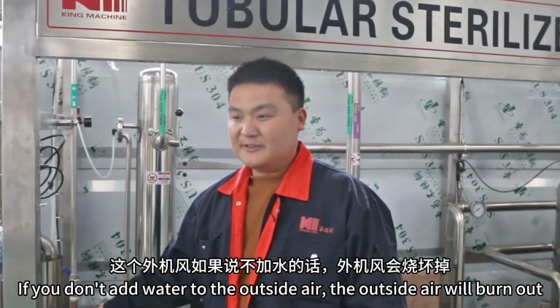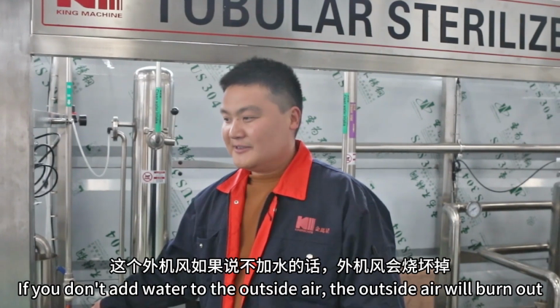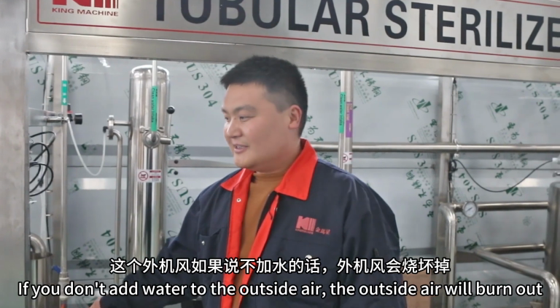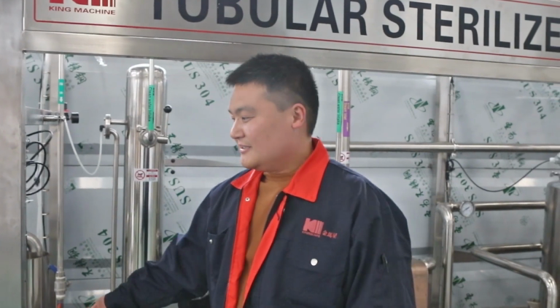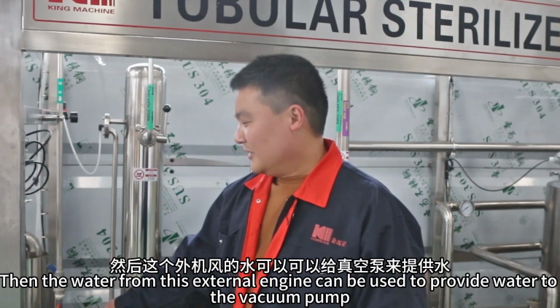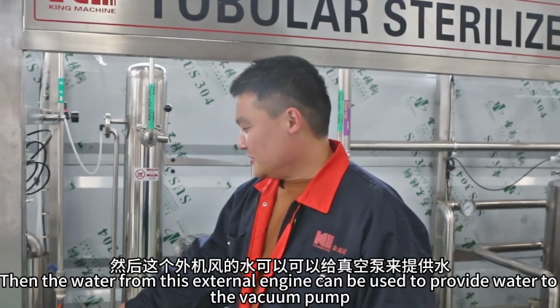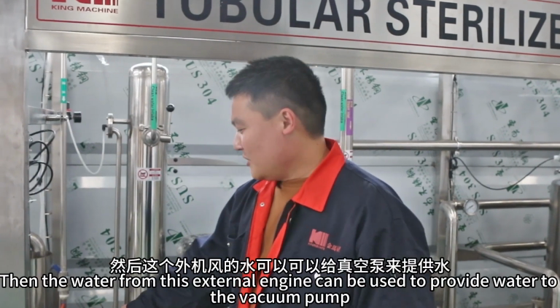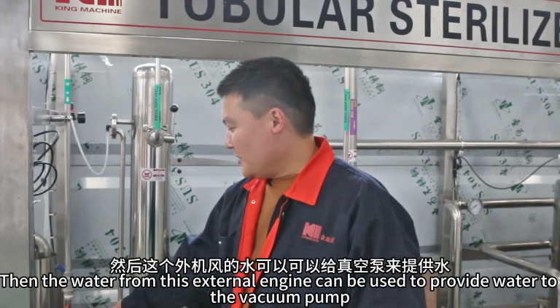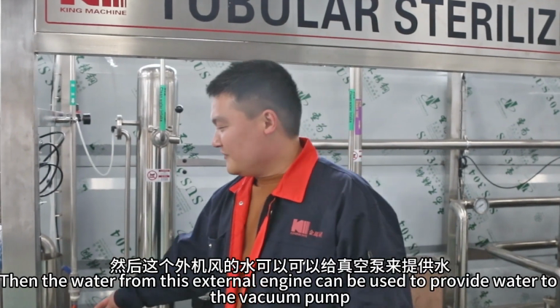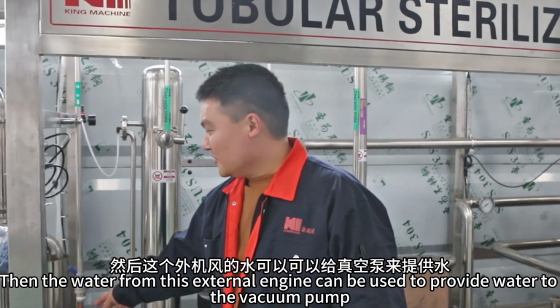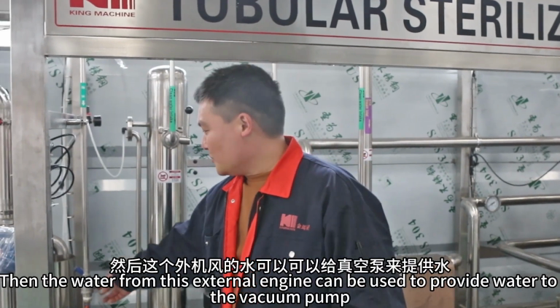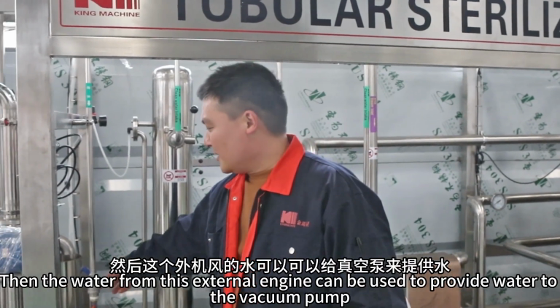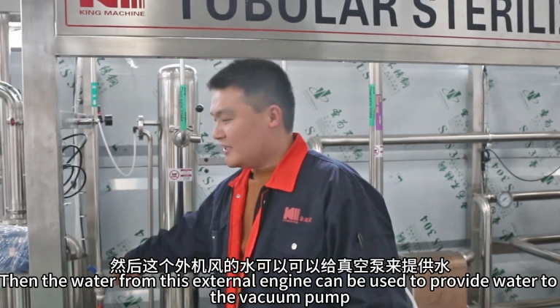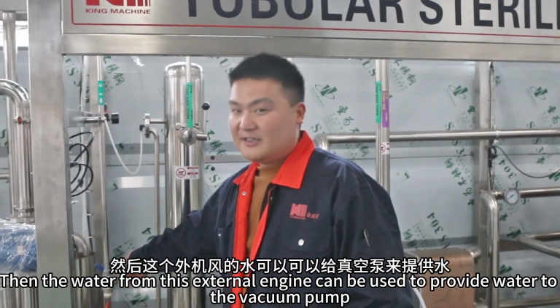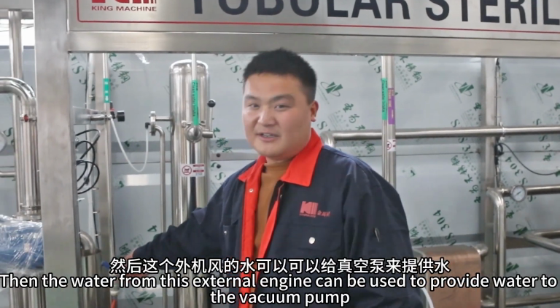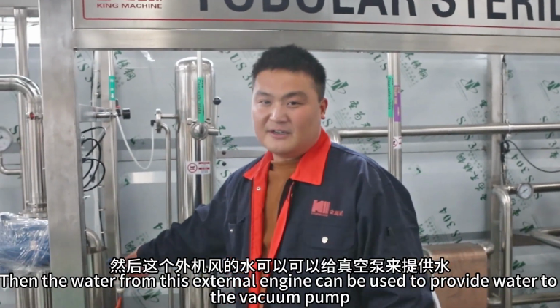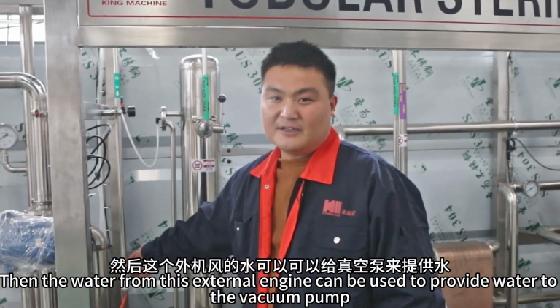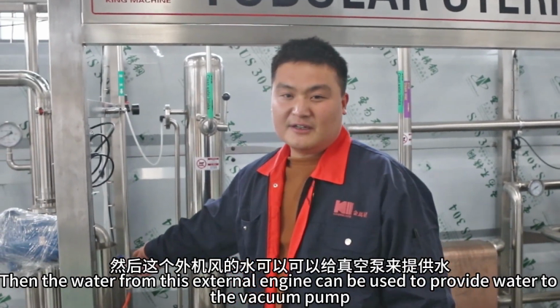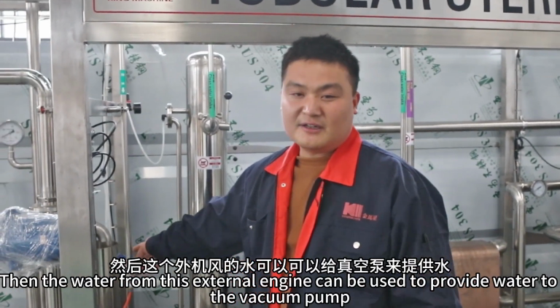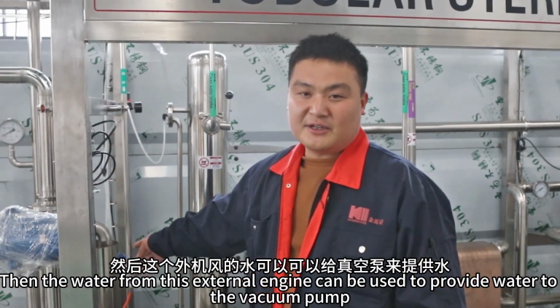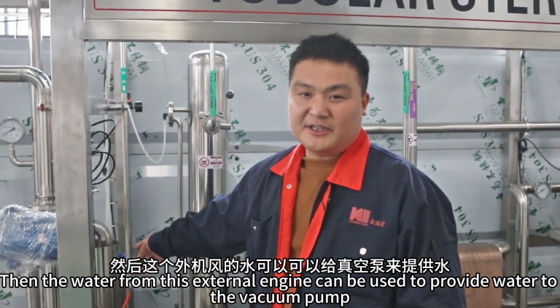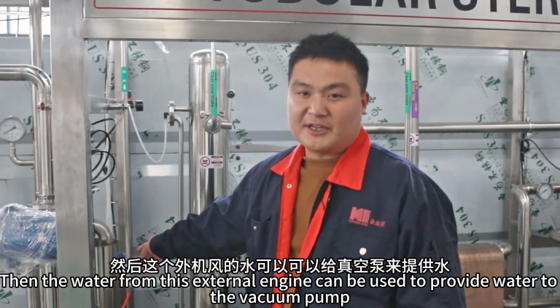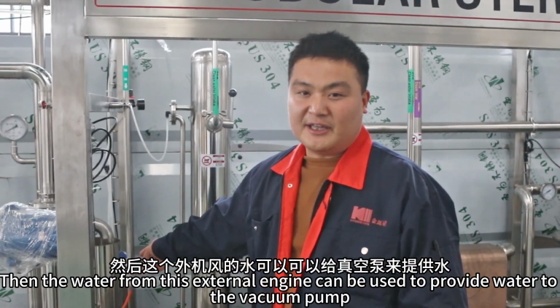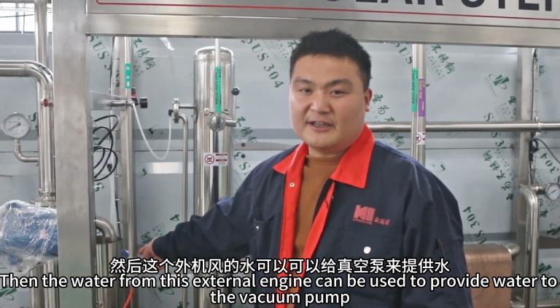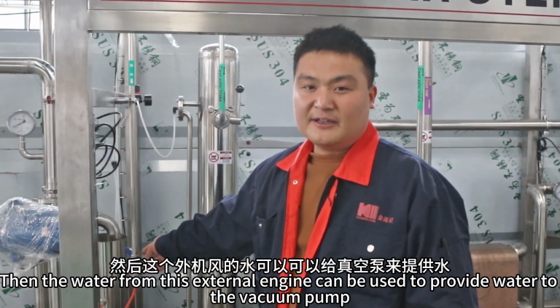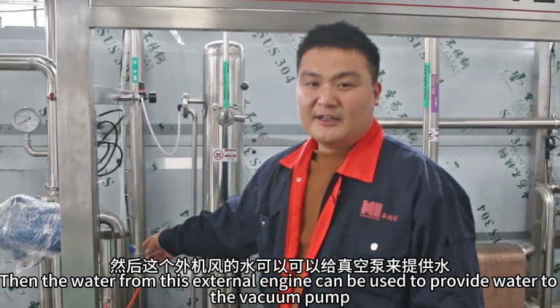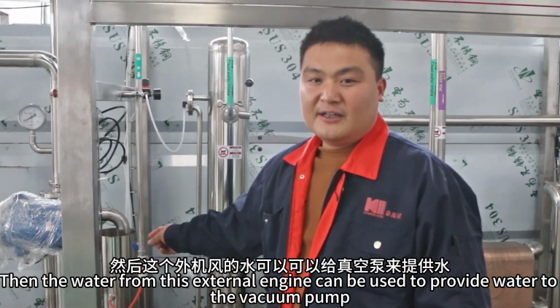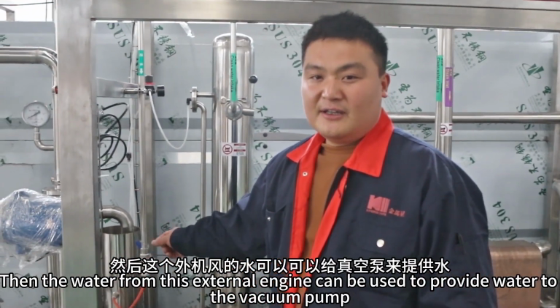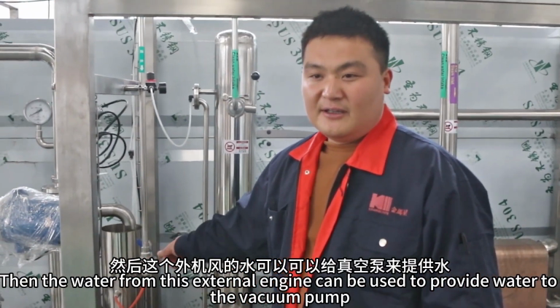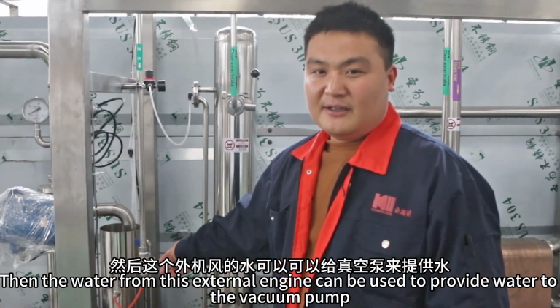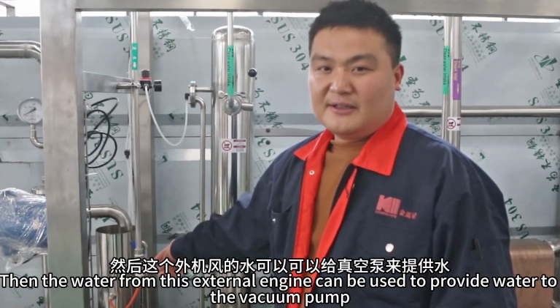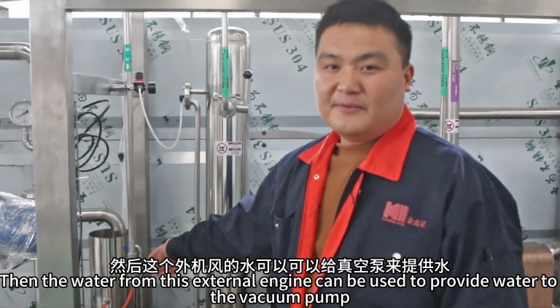The water from this external engine can be used to provide water to the vacuum pump.